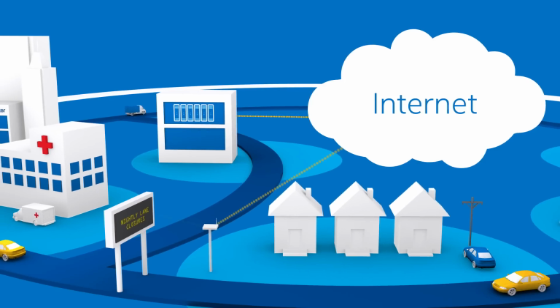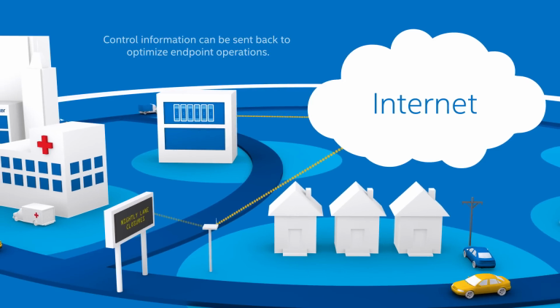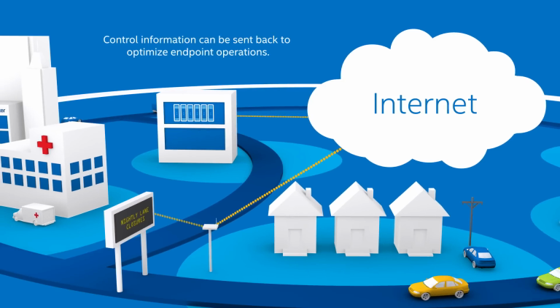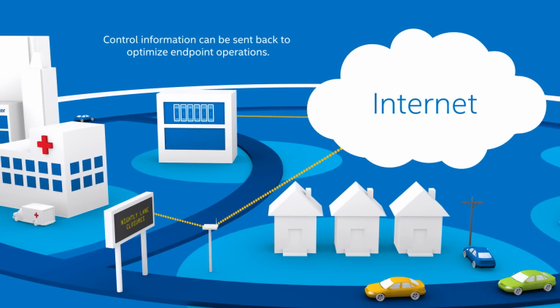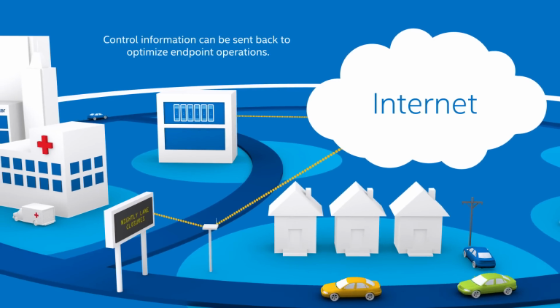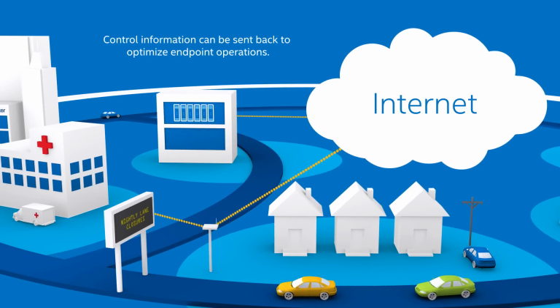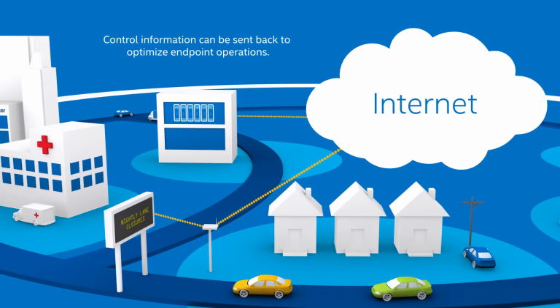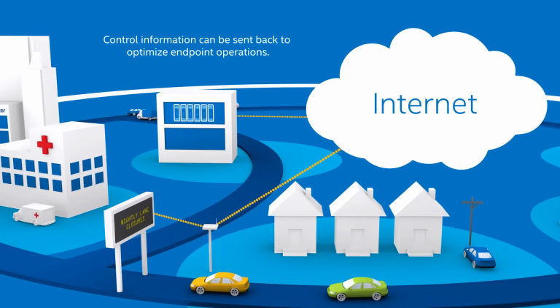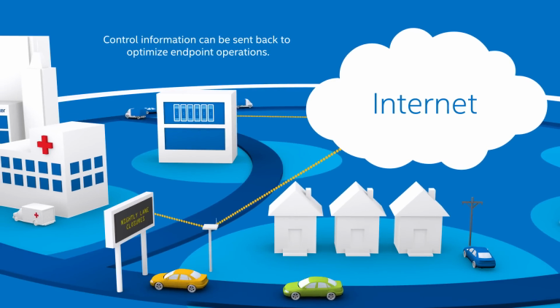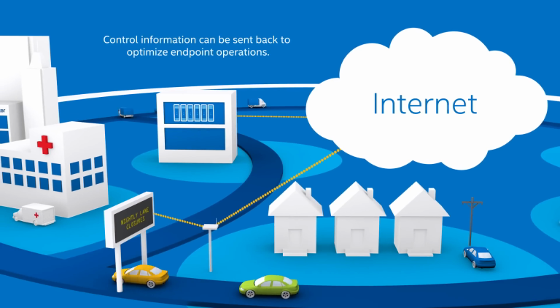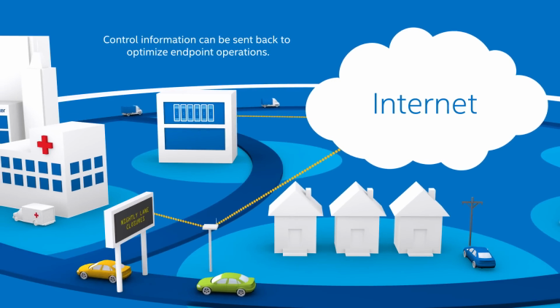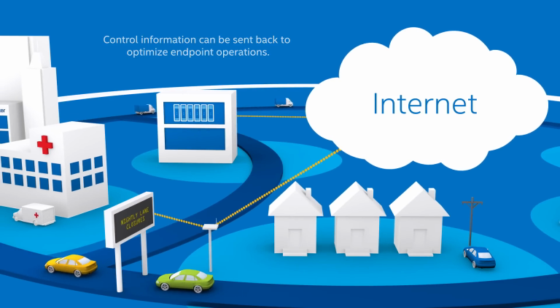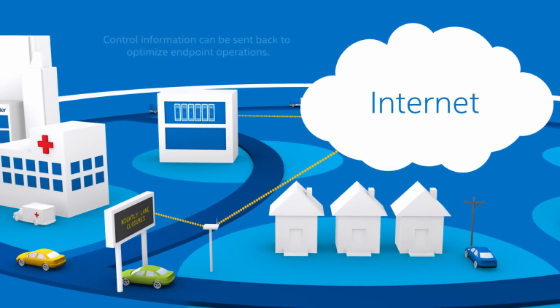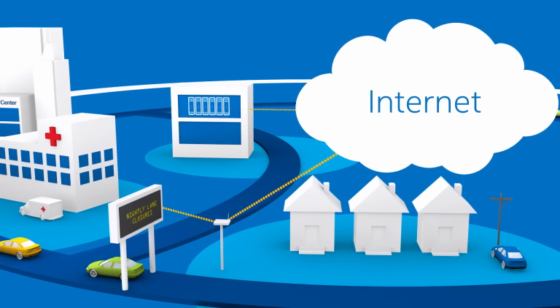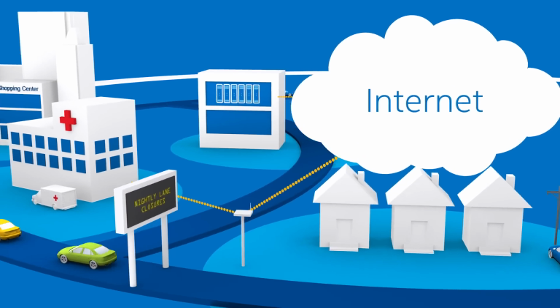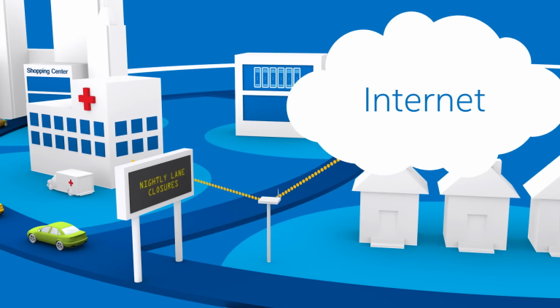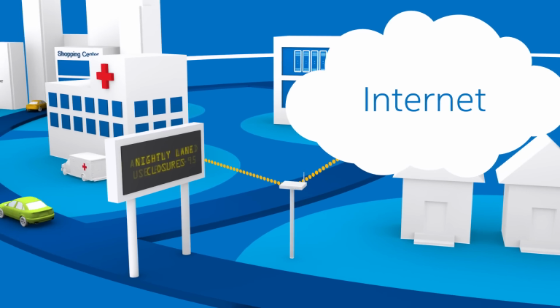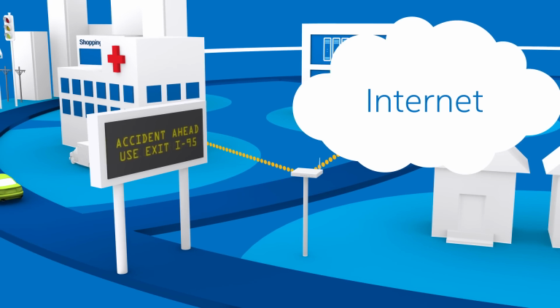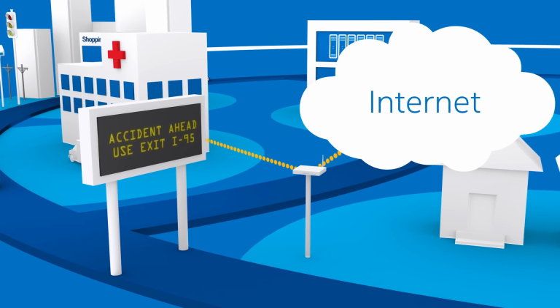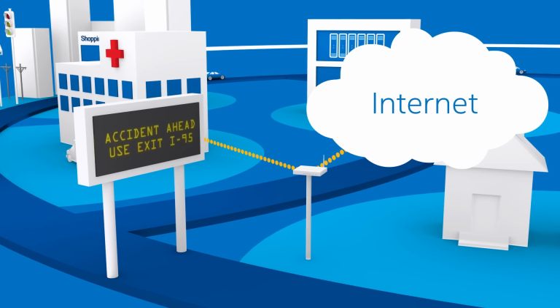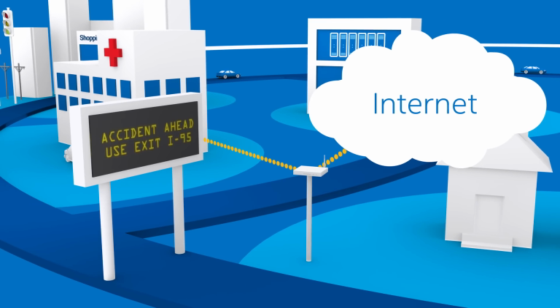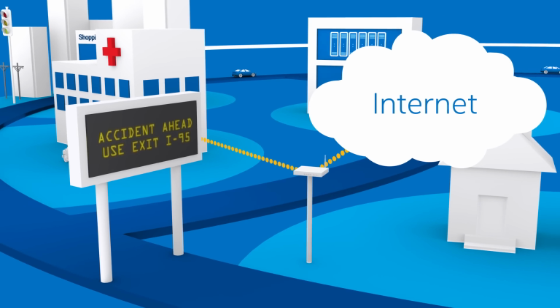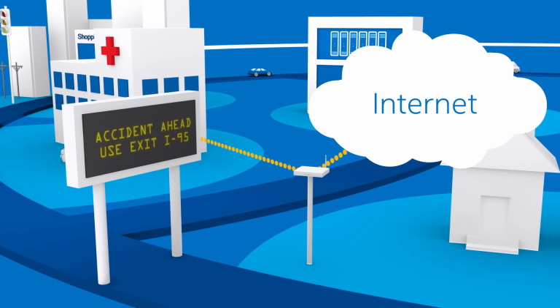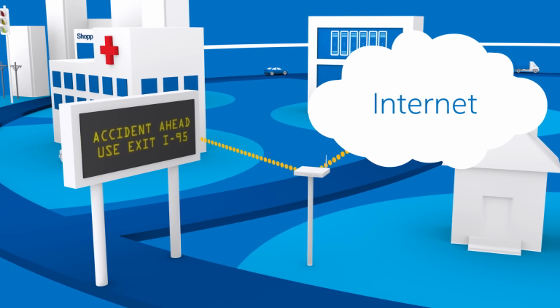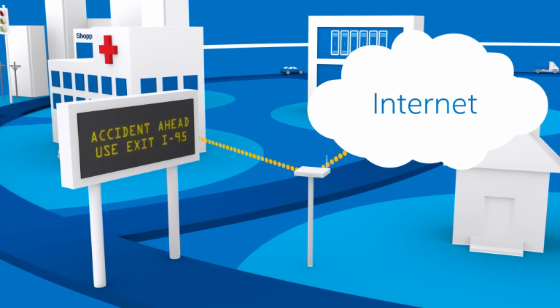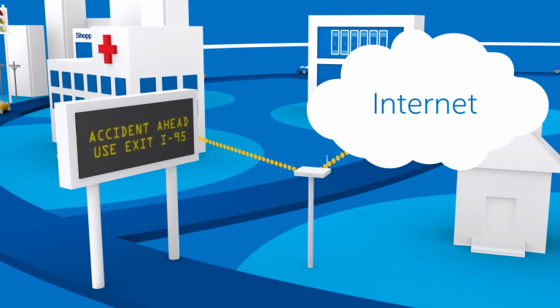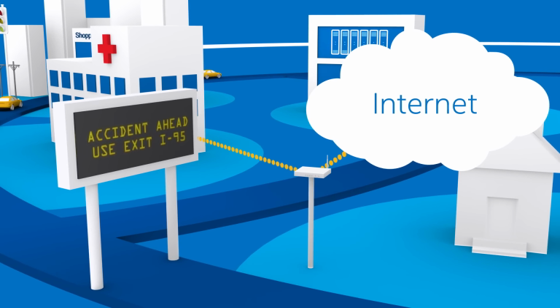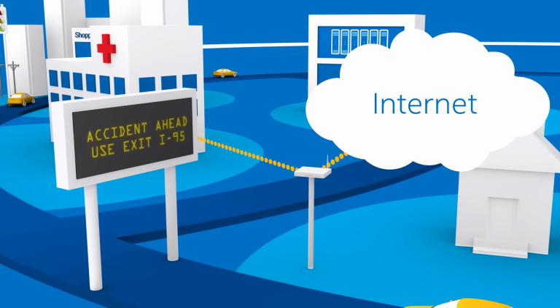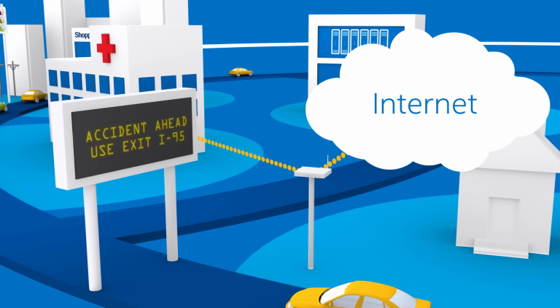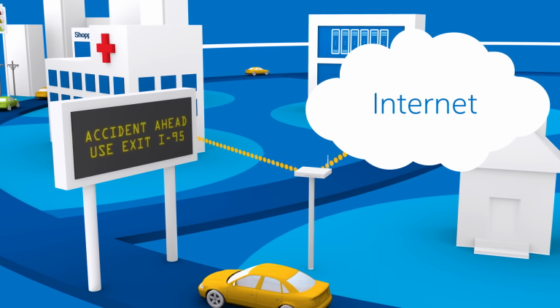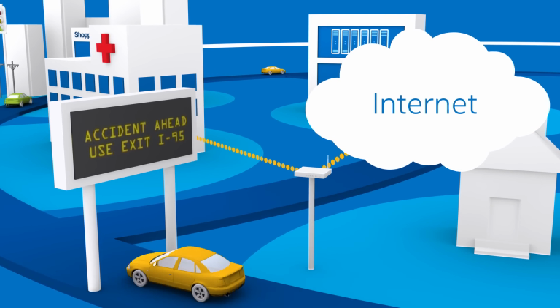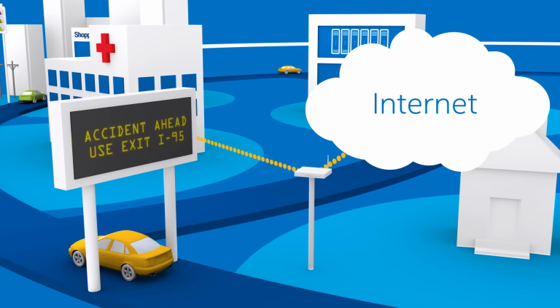The data center can then send control information back to the gateways to optimize the operations of their connected endpoint devices.